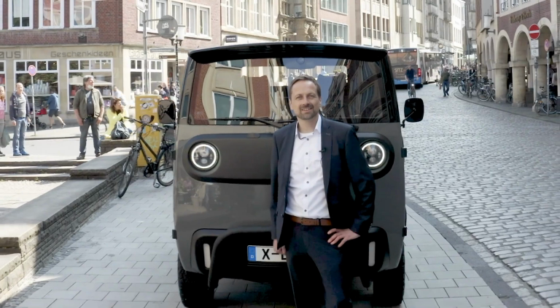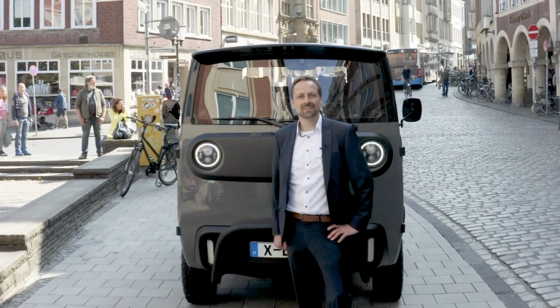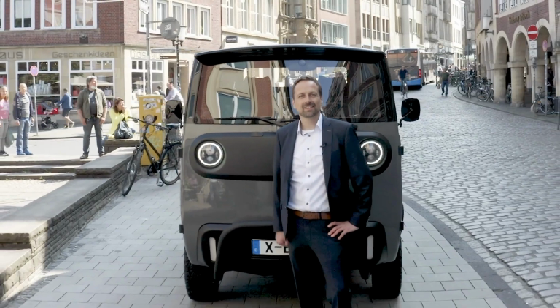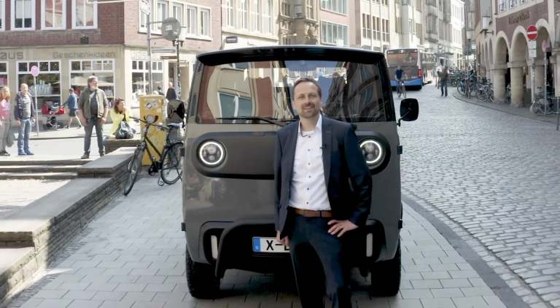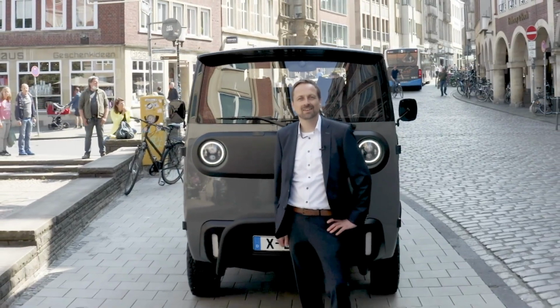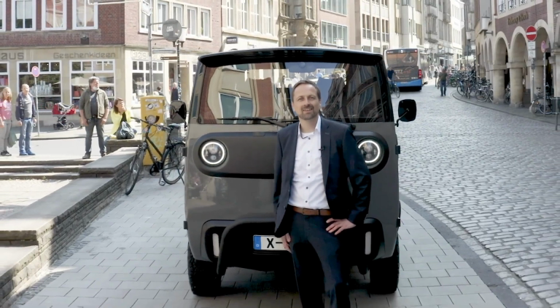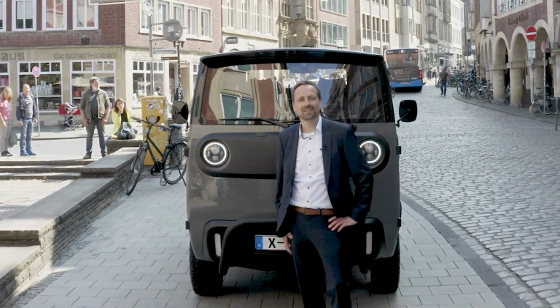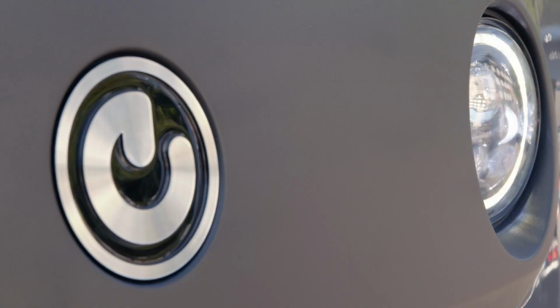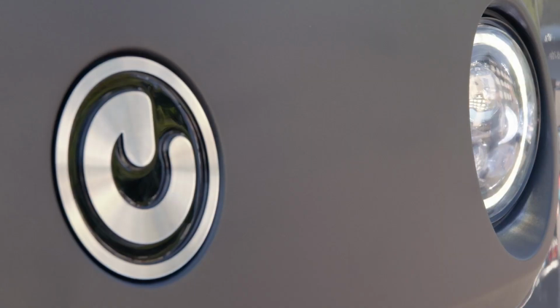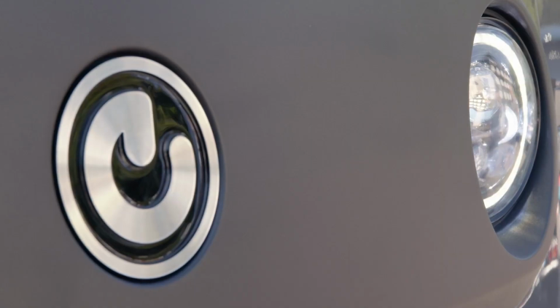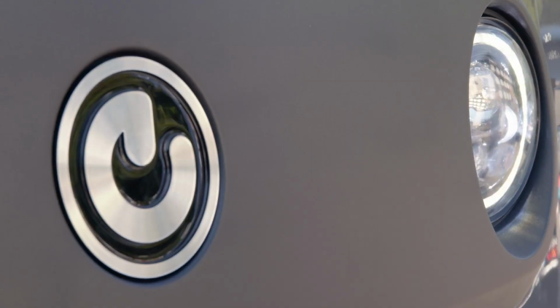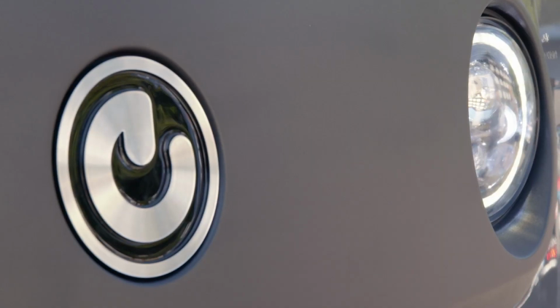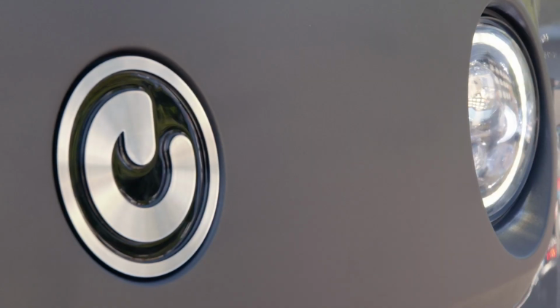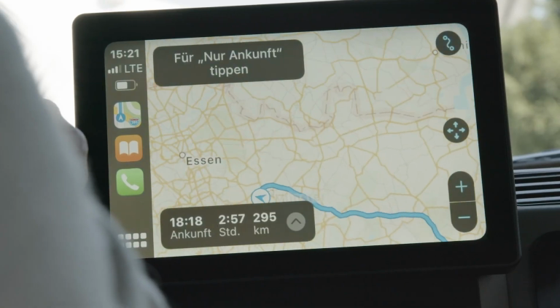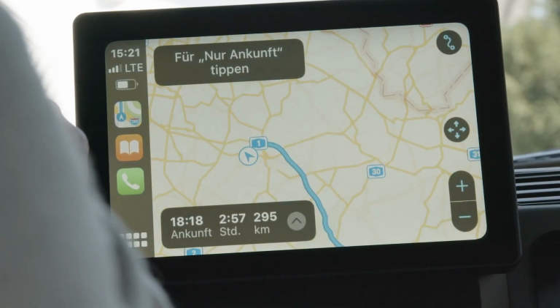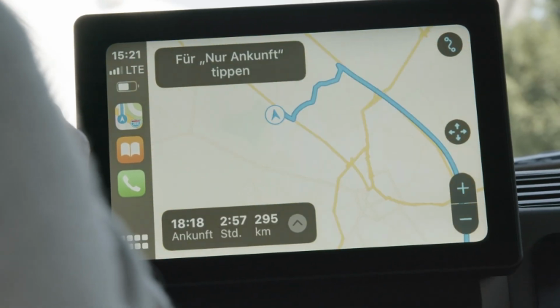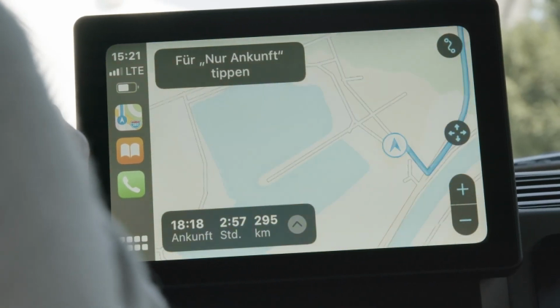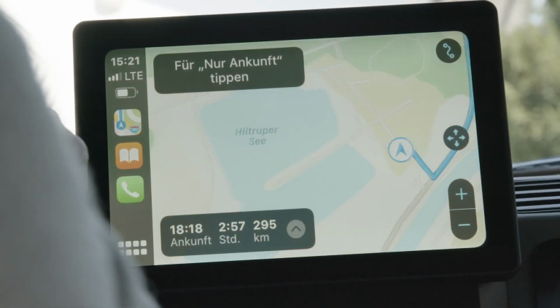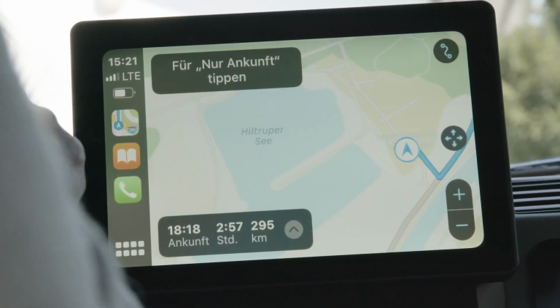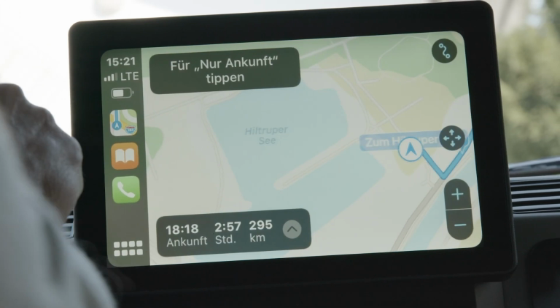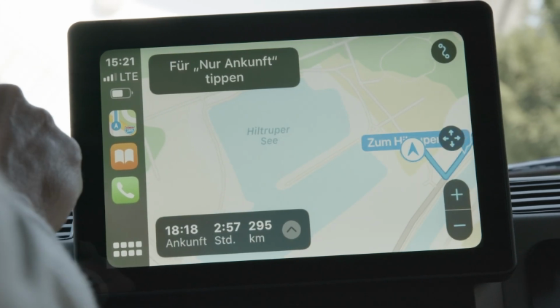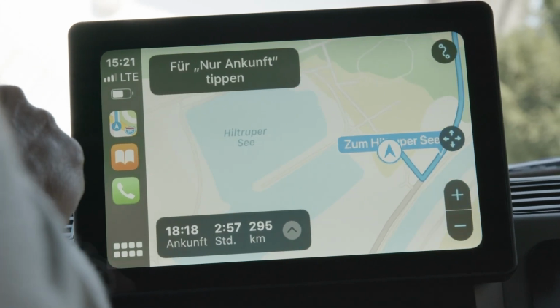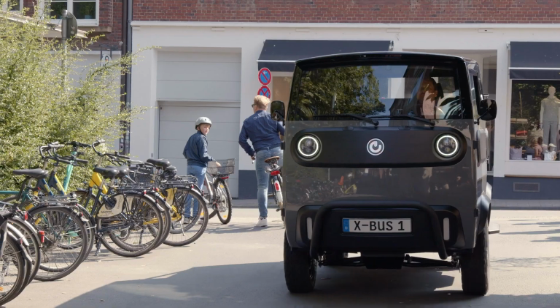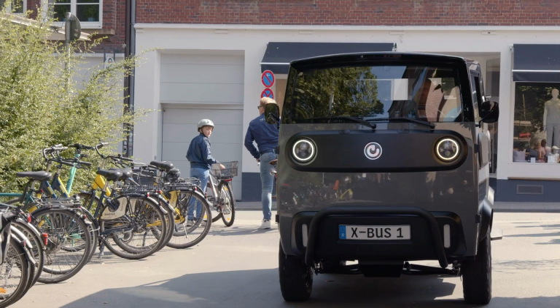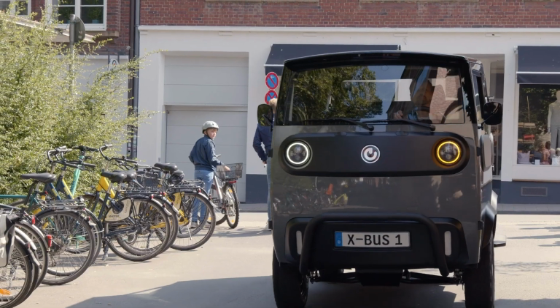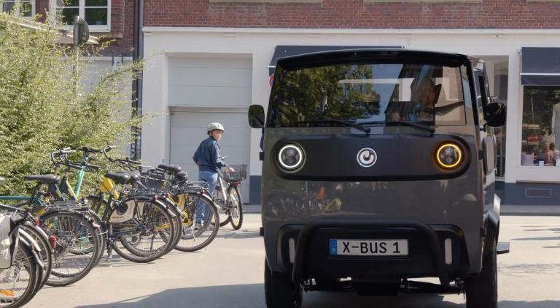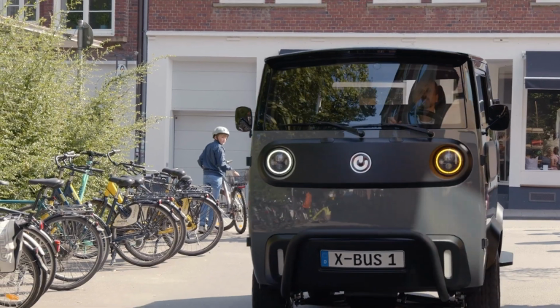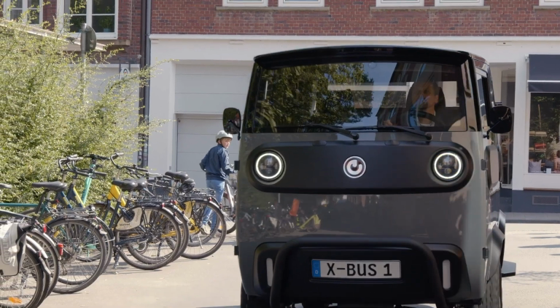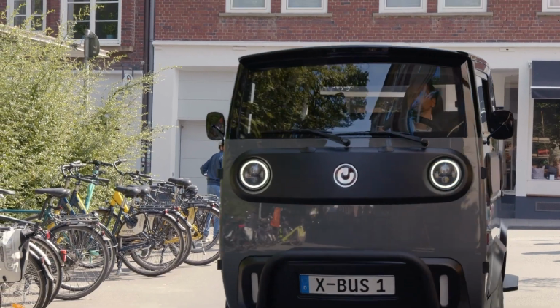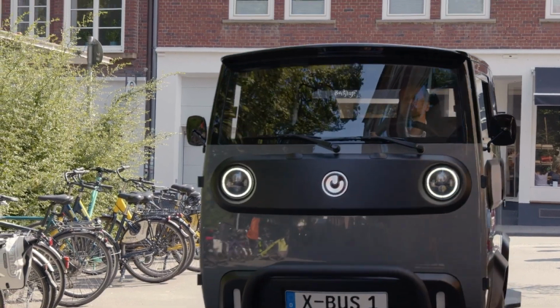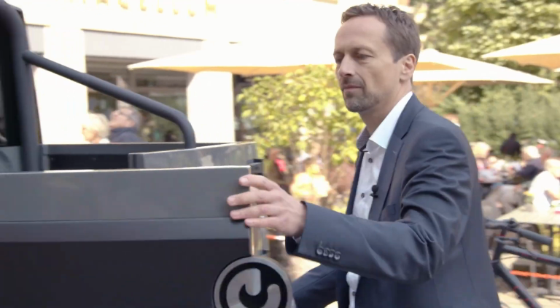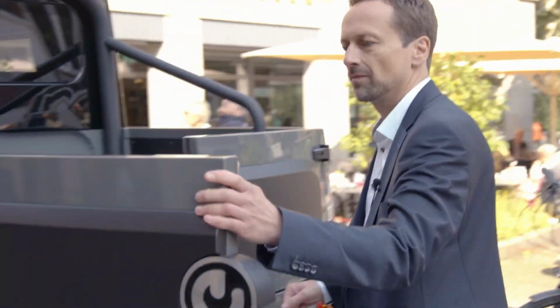Starting at around $17,530, the XBus is more than just a vehicle — it's a smart, sustainable mobility platform for a cleaner future.